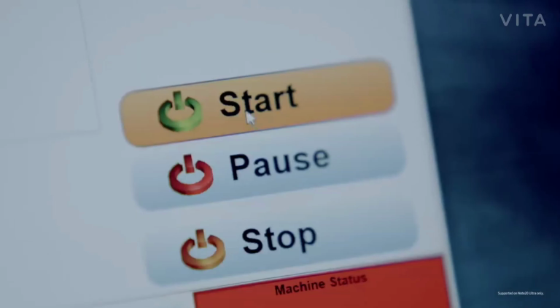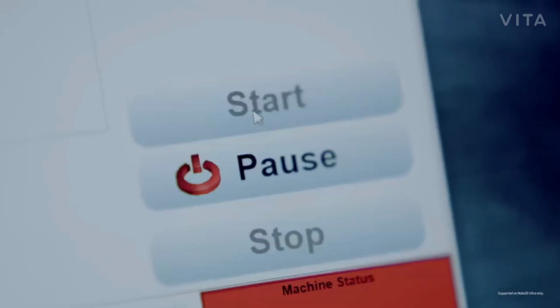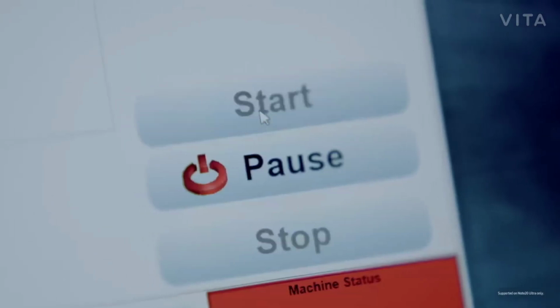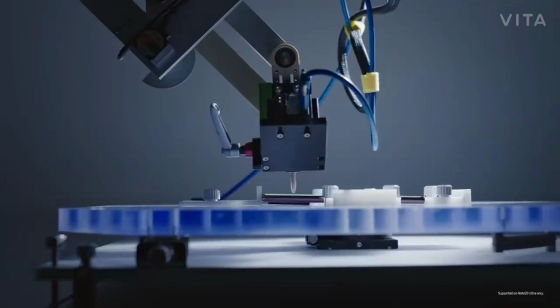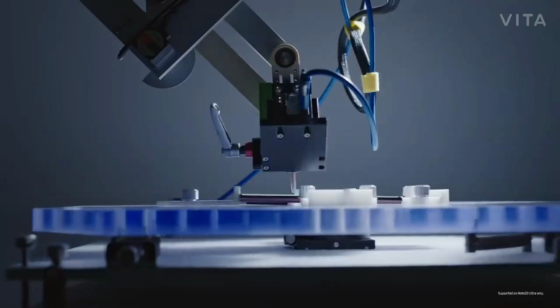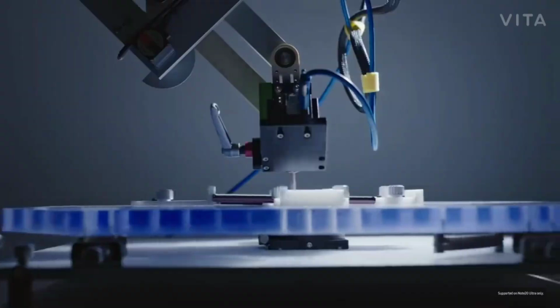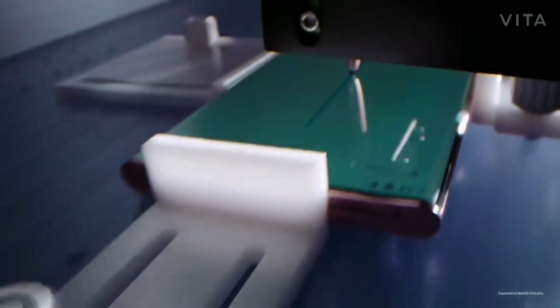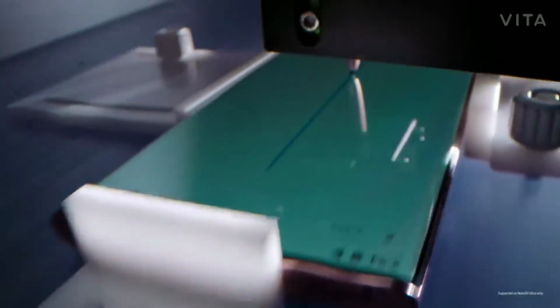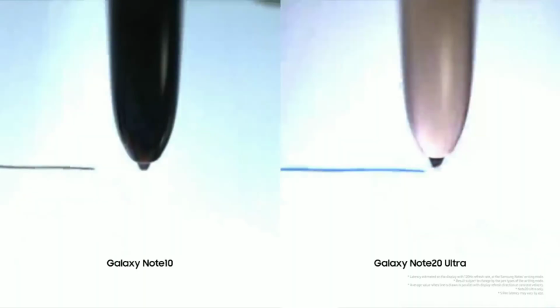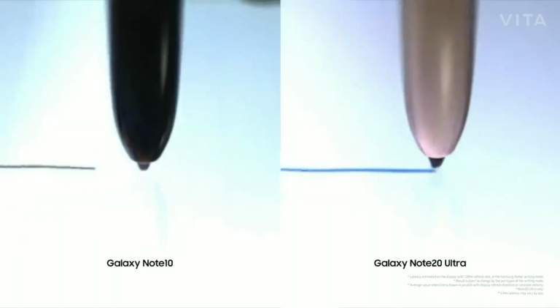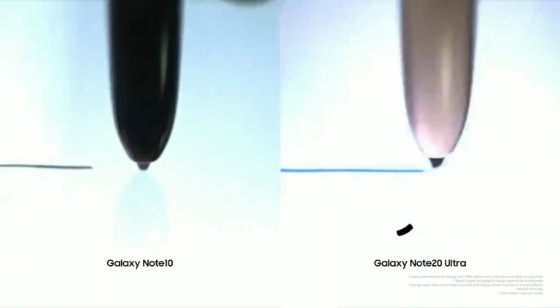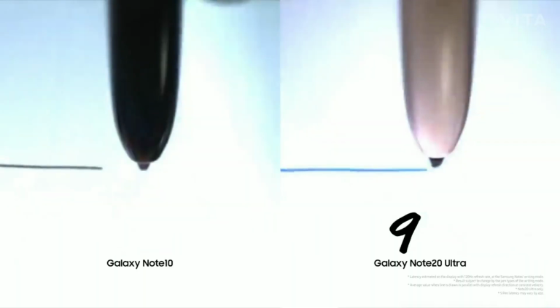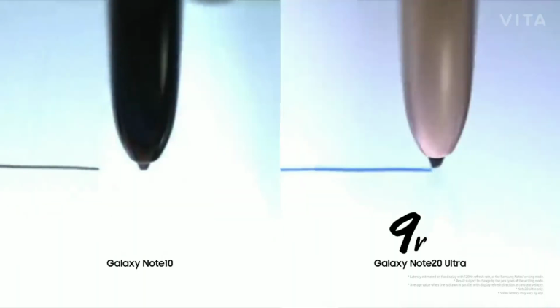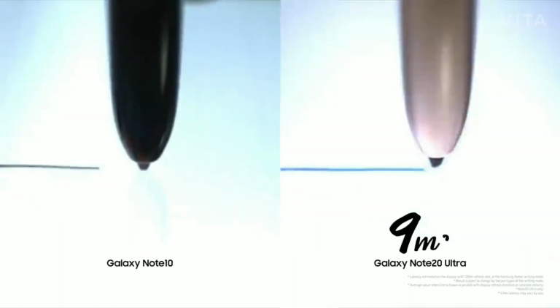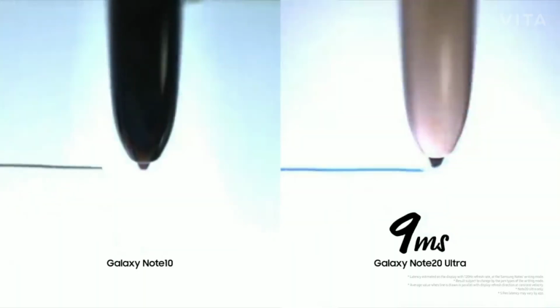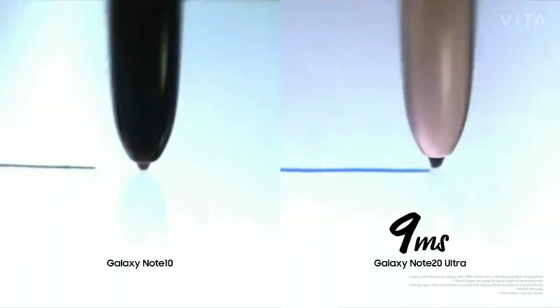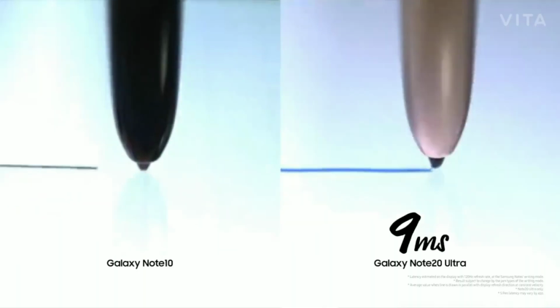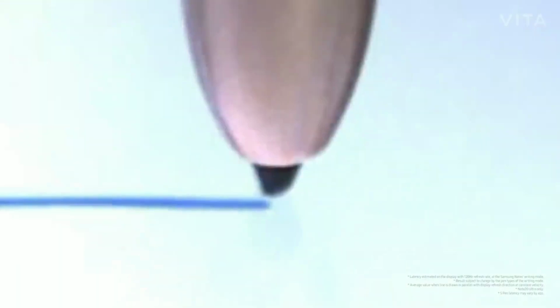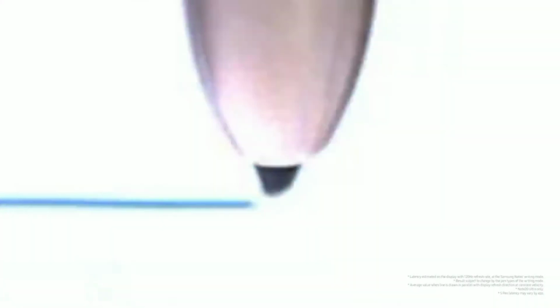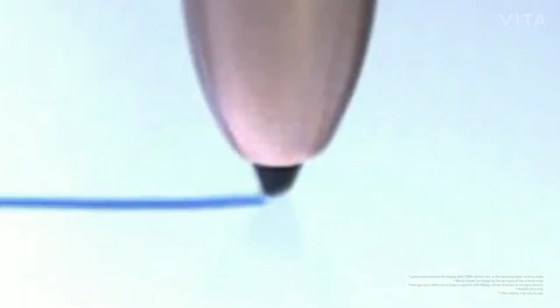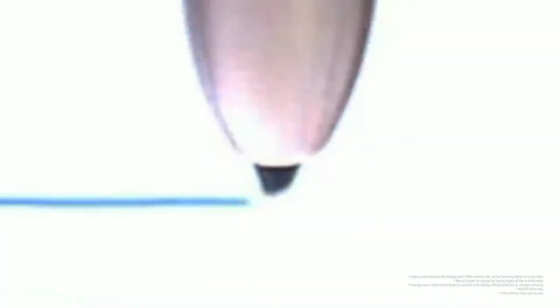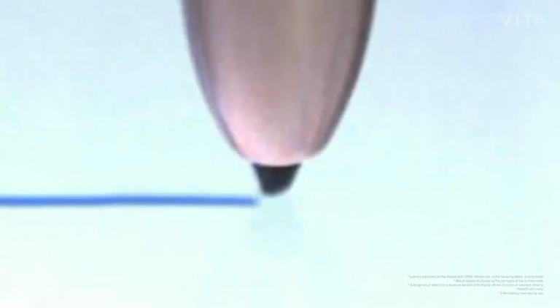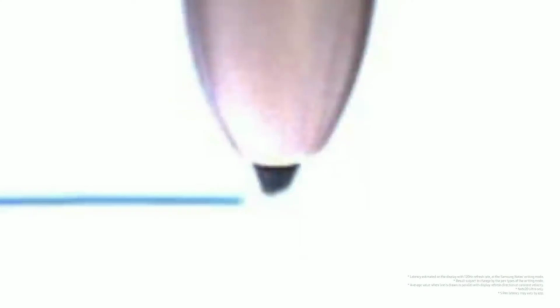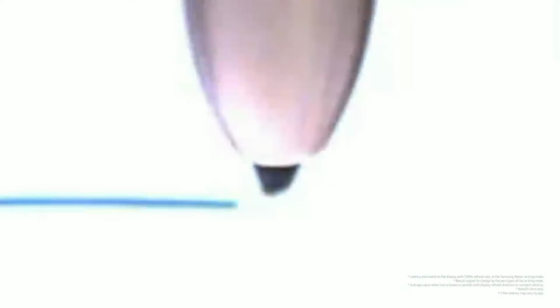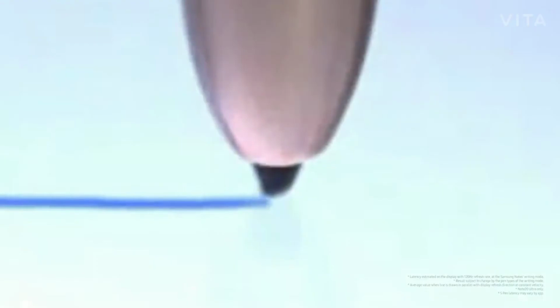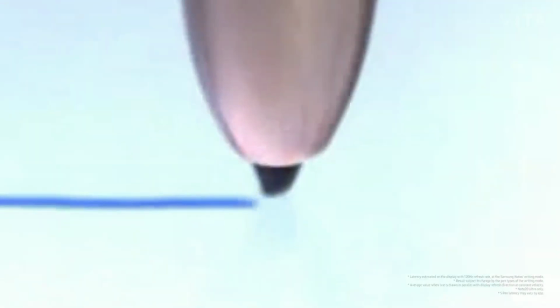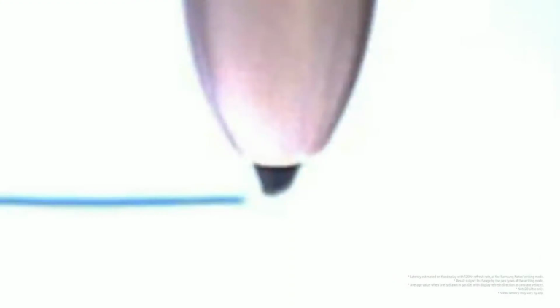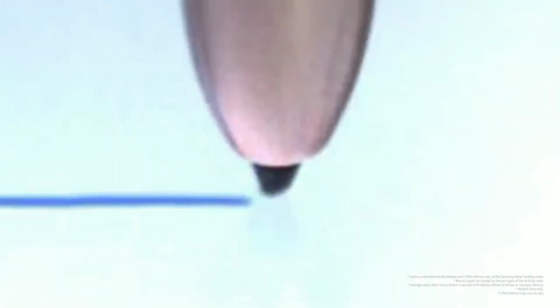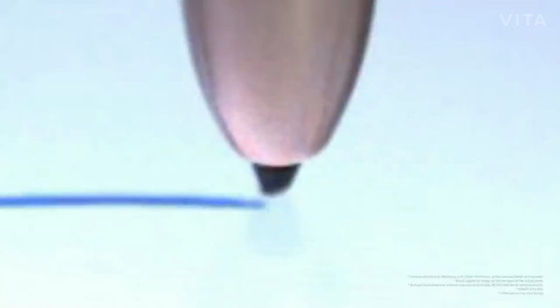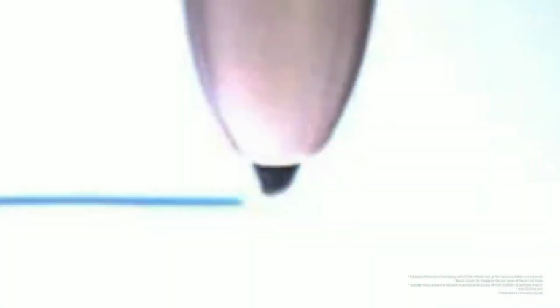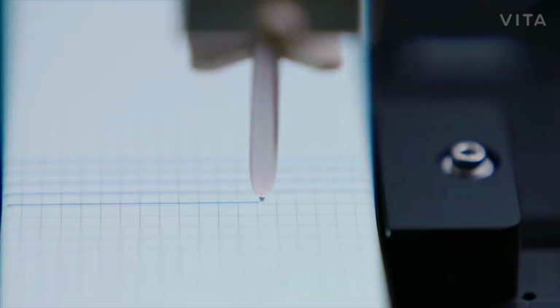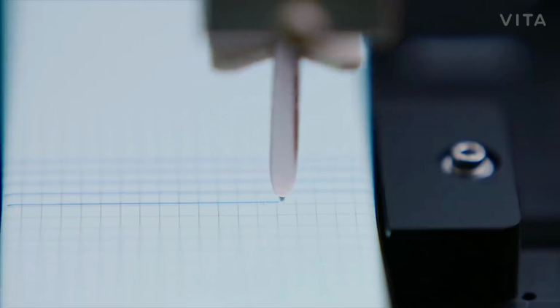In the end, we reduced the latency to 9 milliseconds, moving the S-Pen one step closer to the natural feeling of writing on paper.